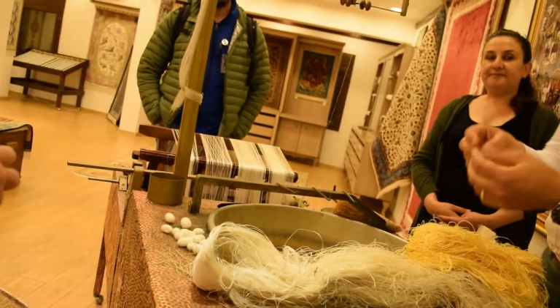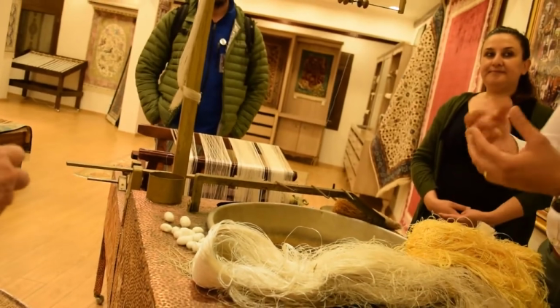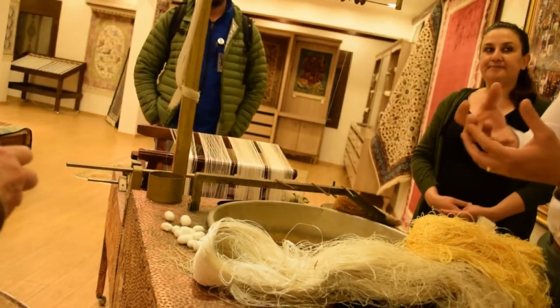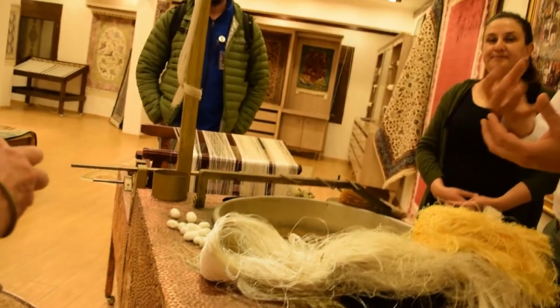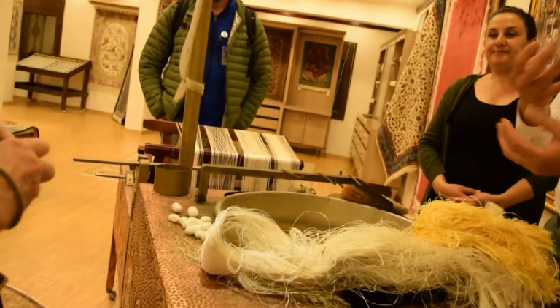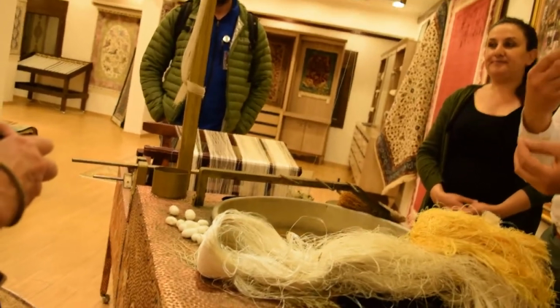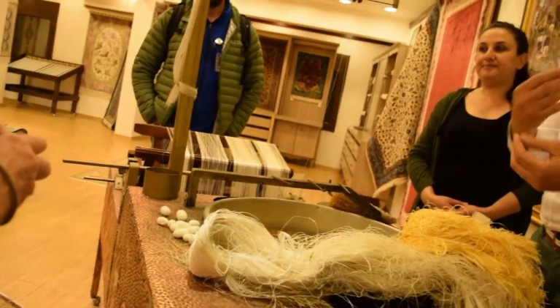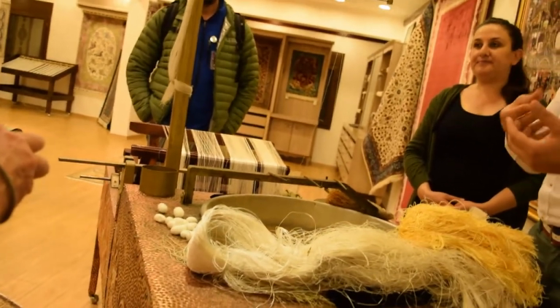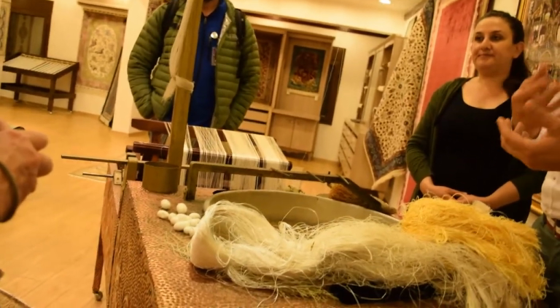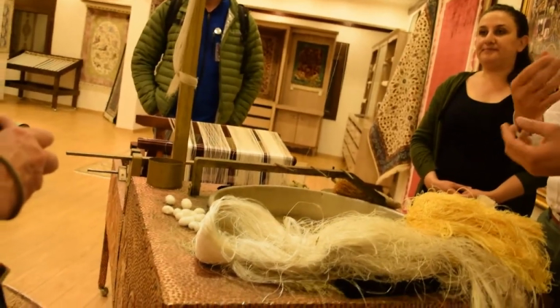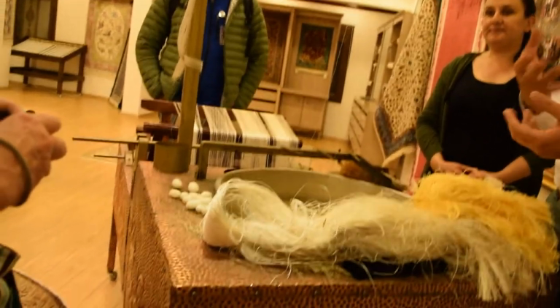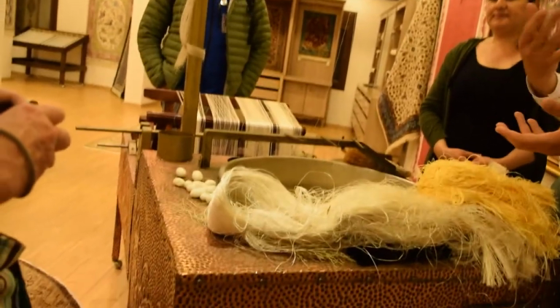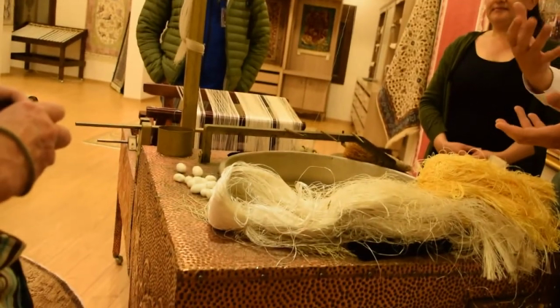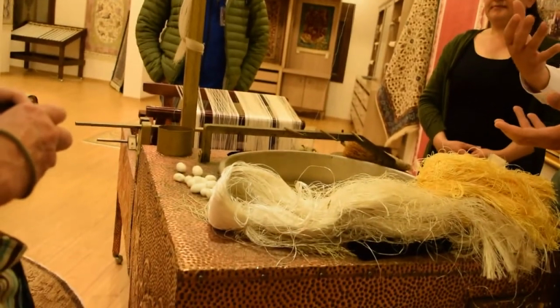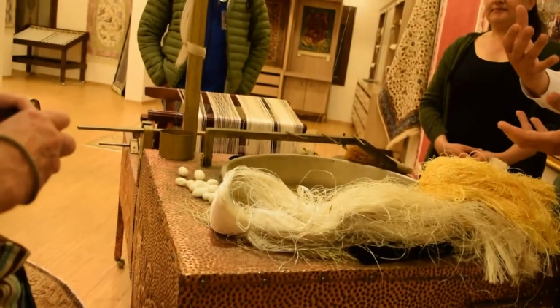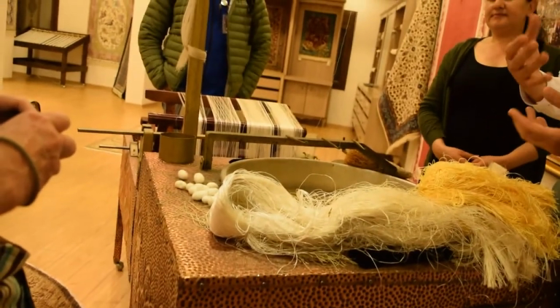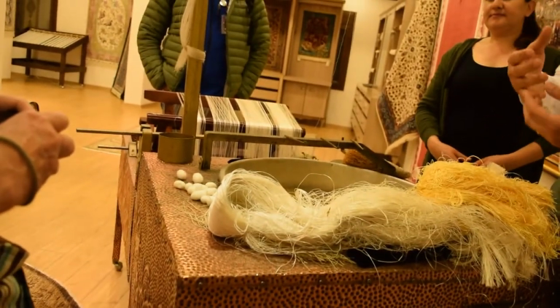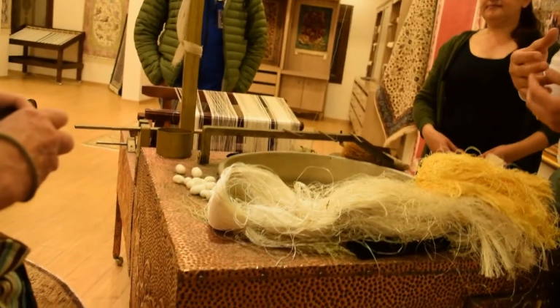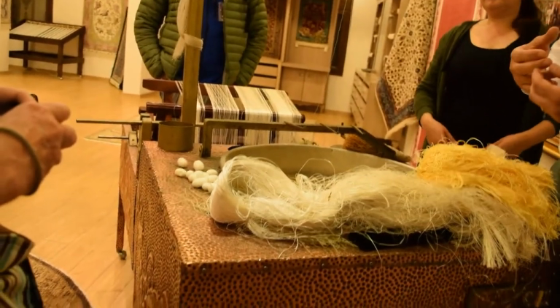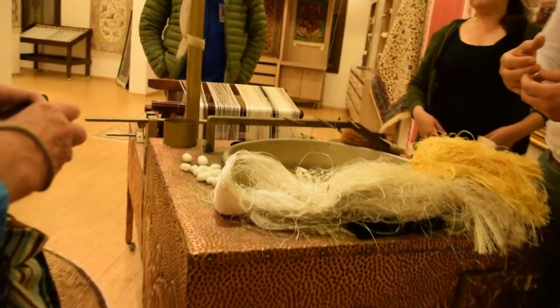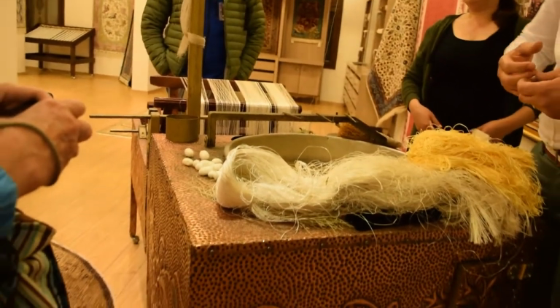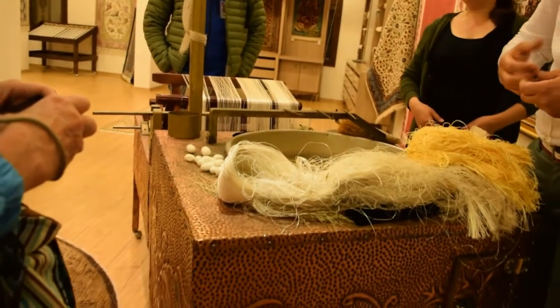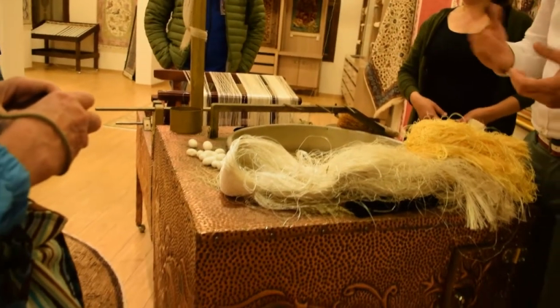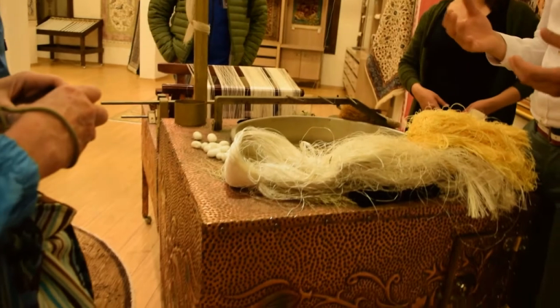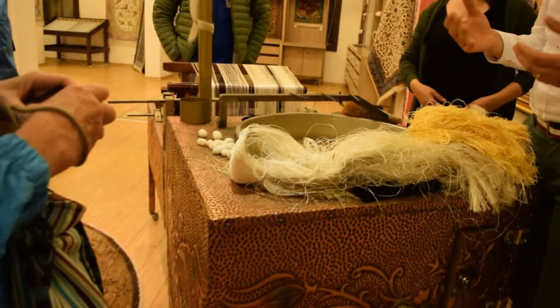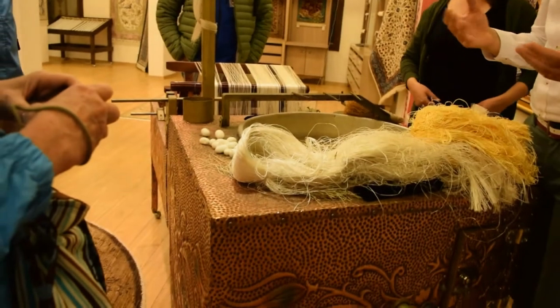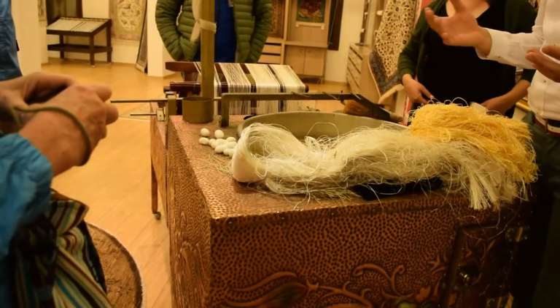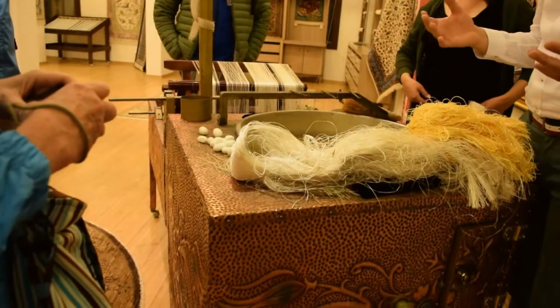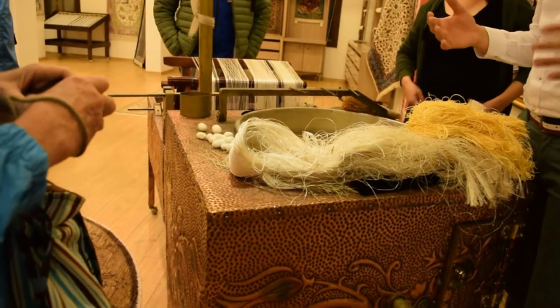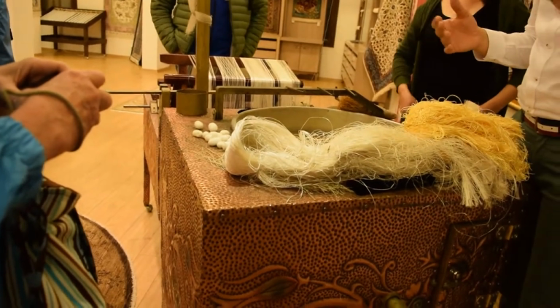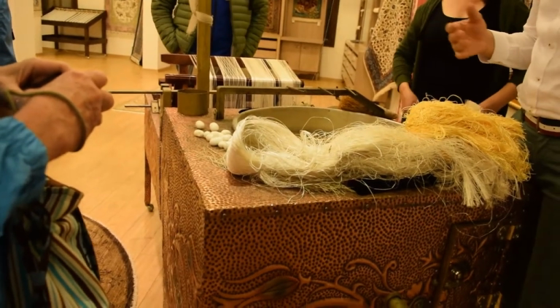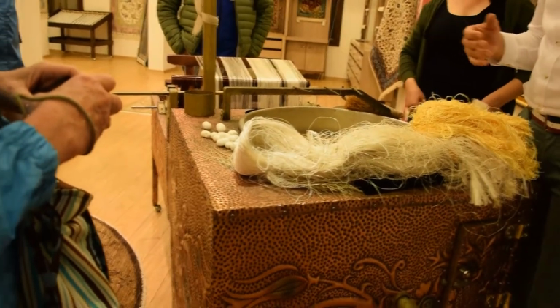But when it comes to dyeing wool and cotton, we always use natural dyes. We use vegetables, roots, and plants.